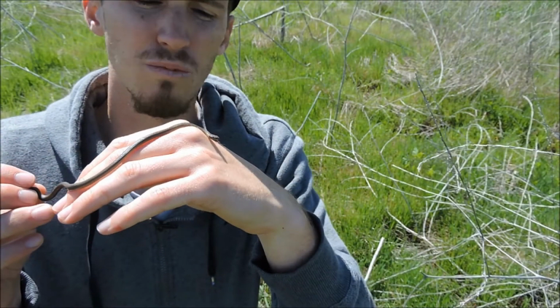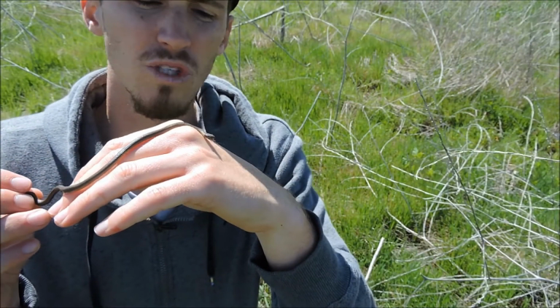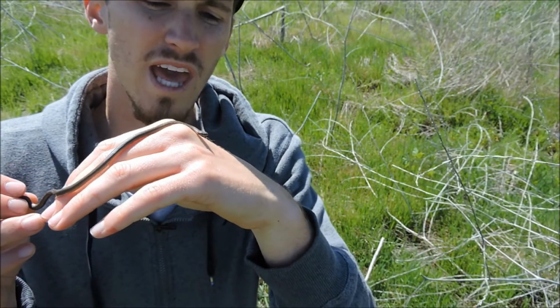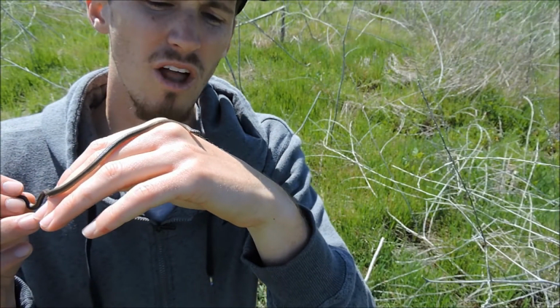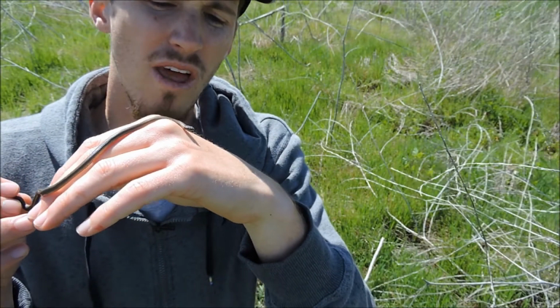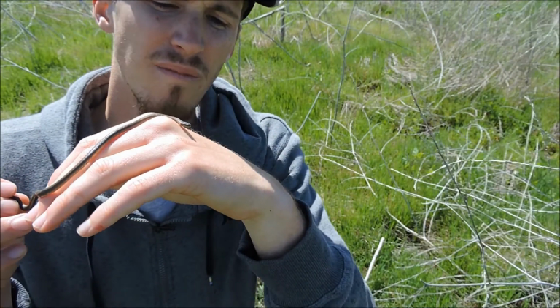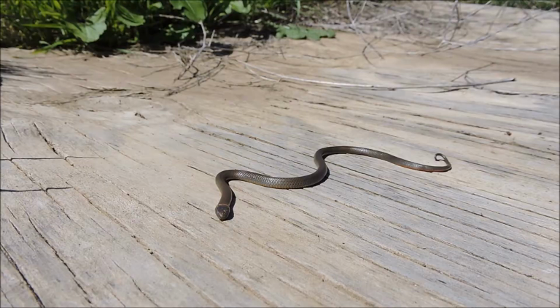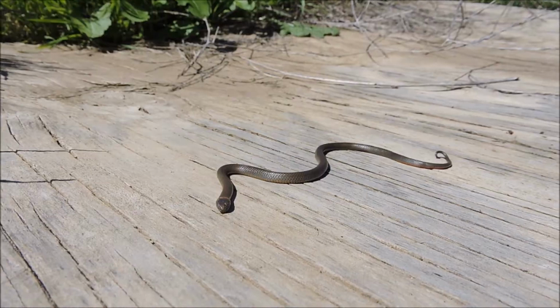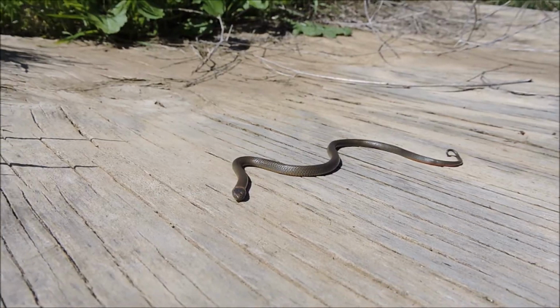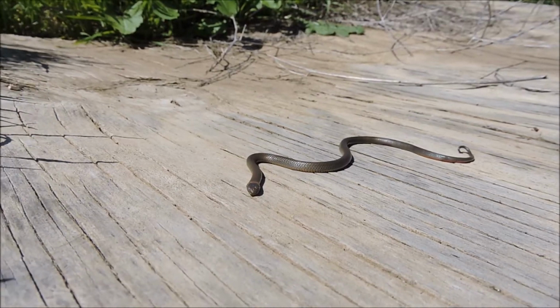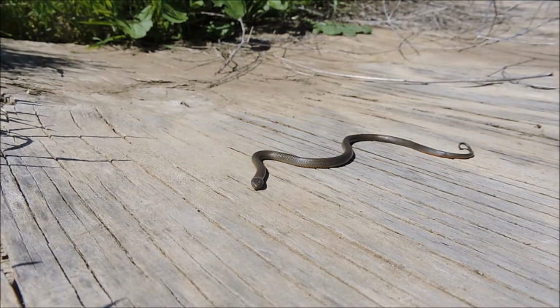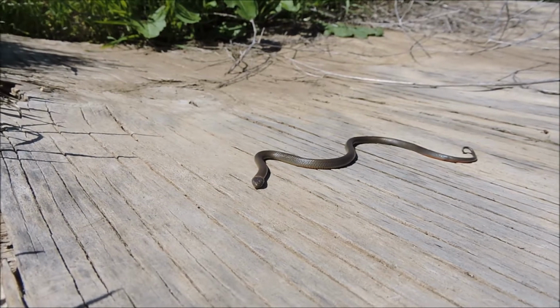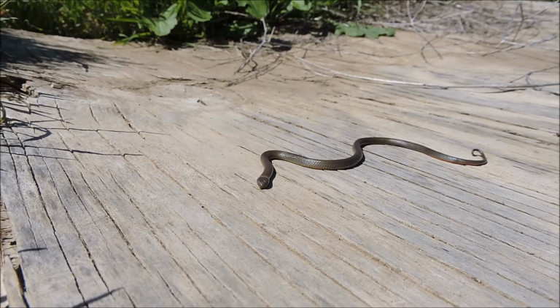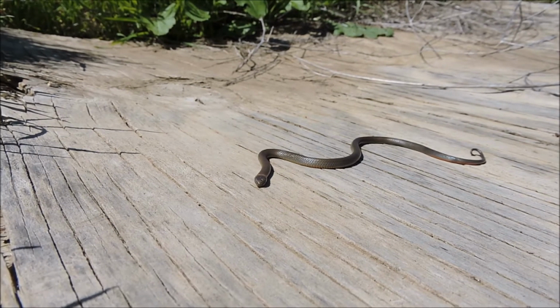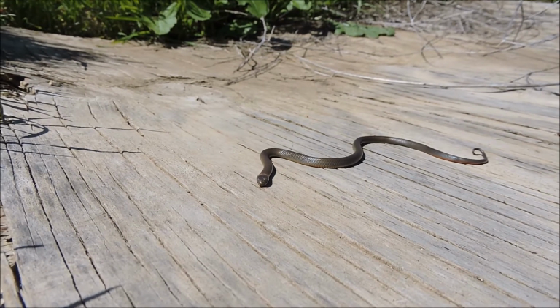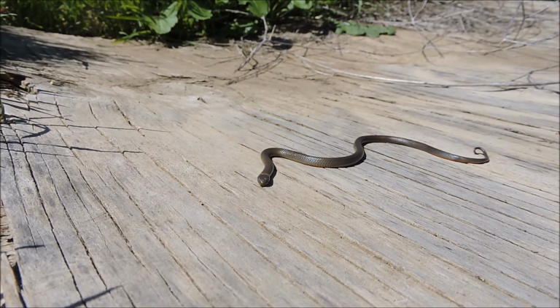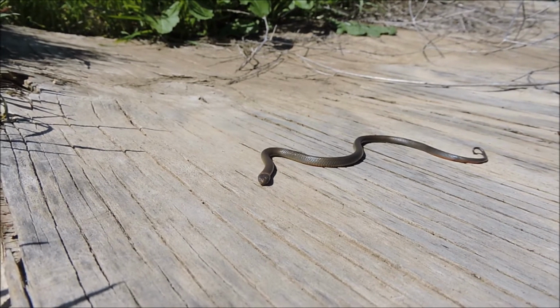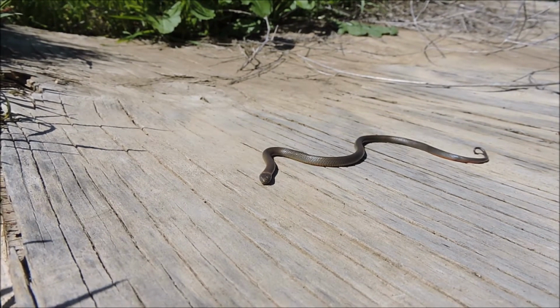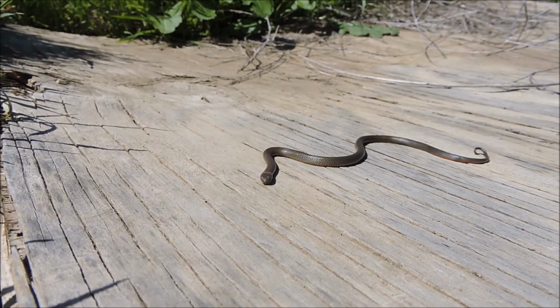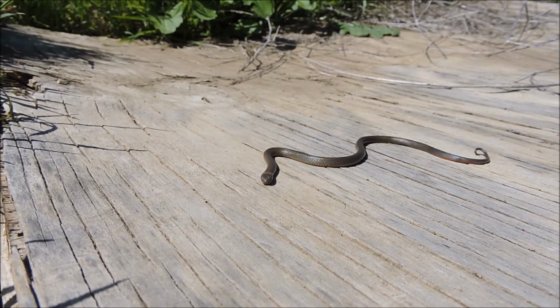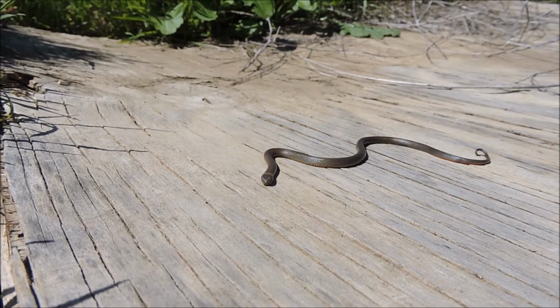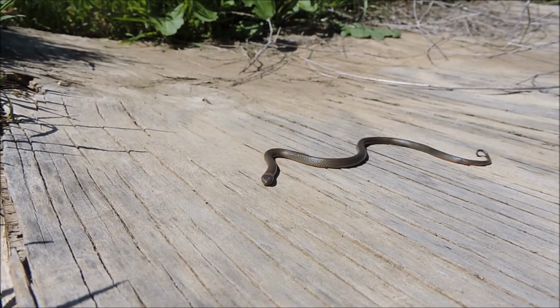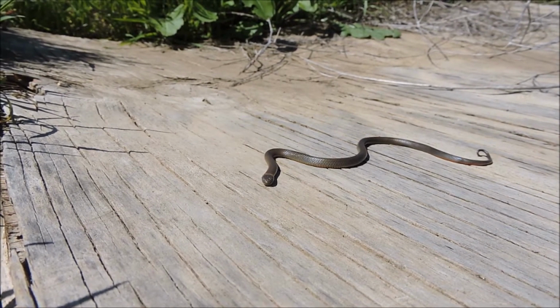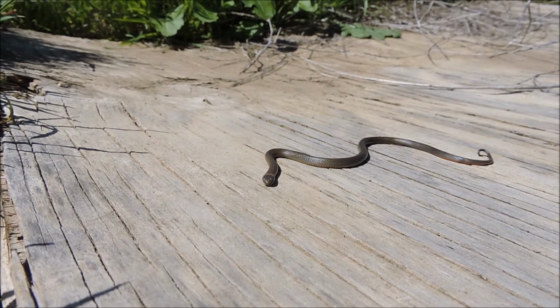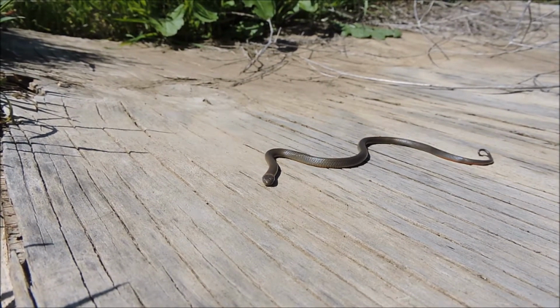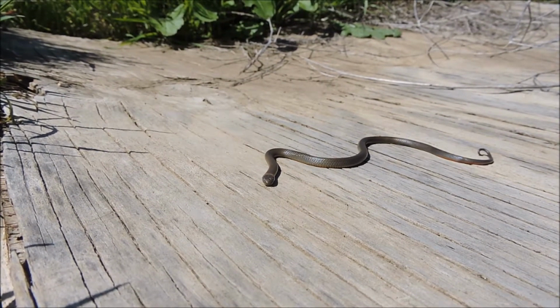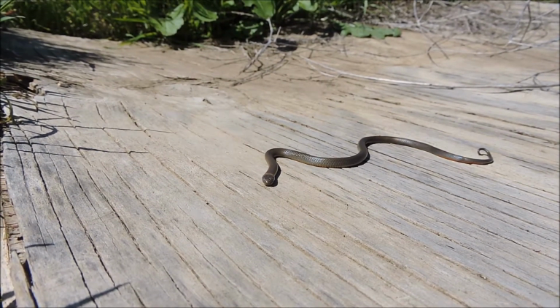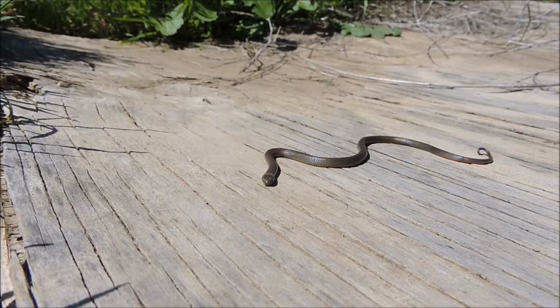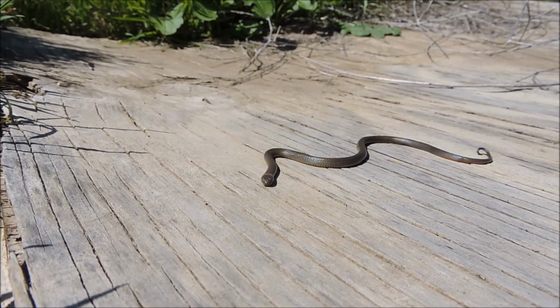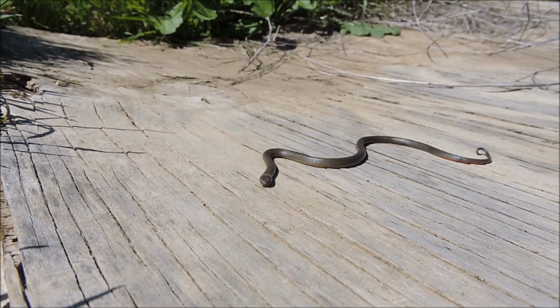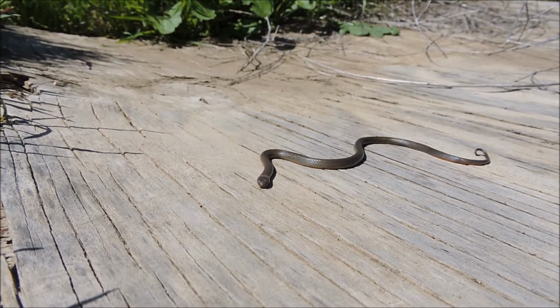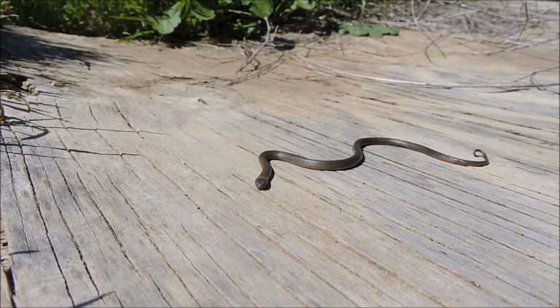Smooth scaled. Now this one's actually in shed. It's probably very hard to tell from the video, but he's got the blue eyes.